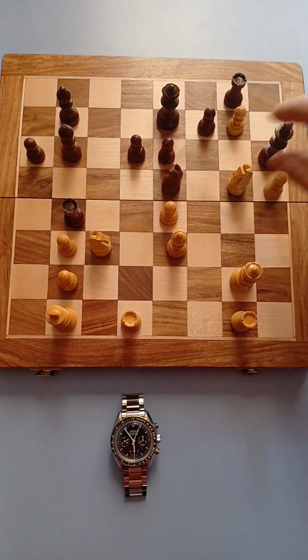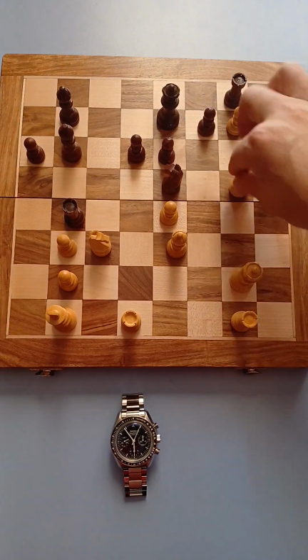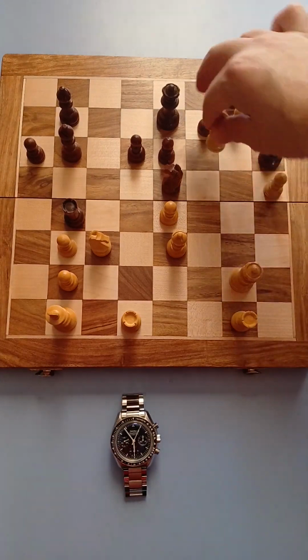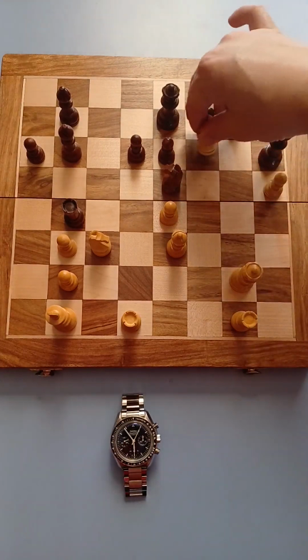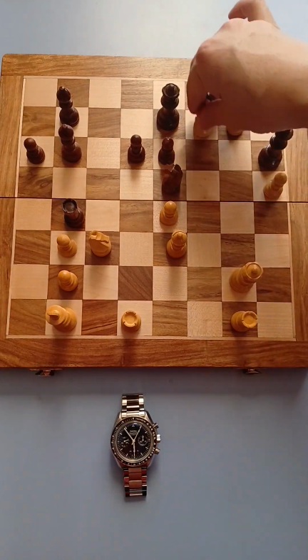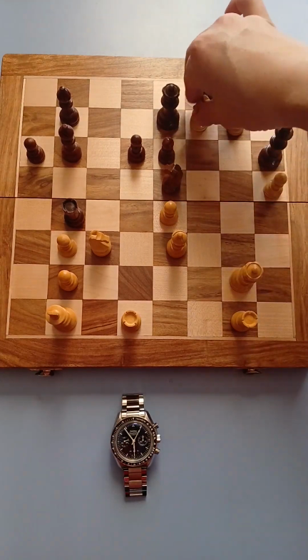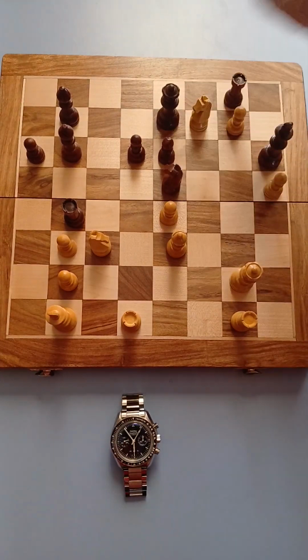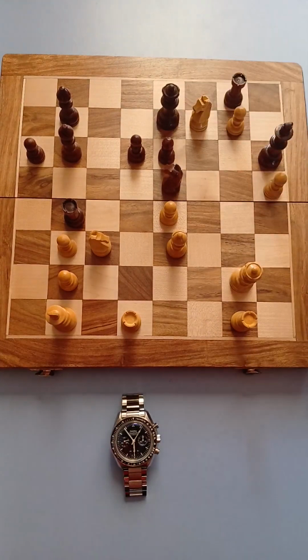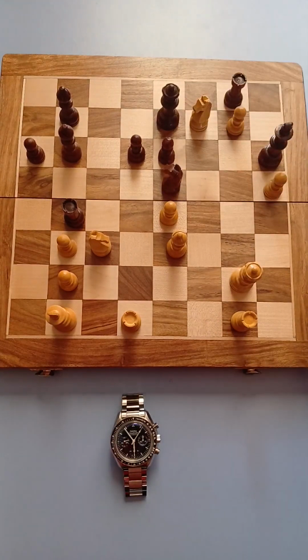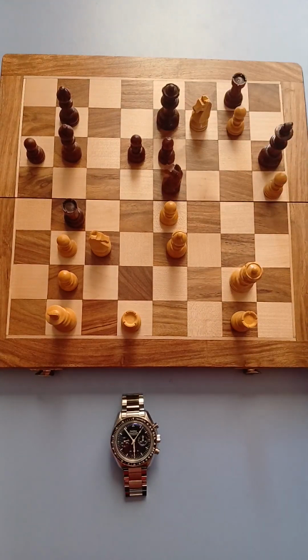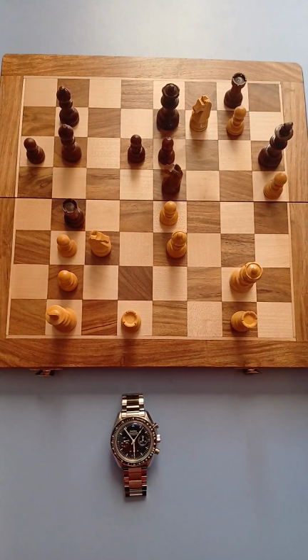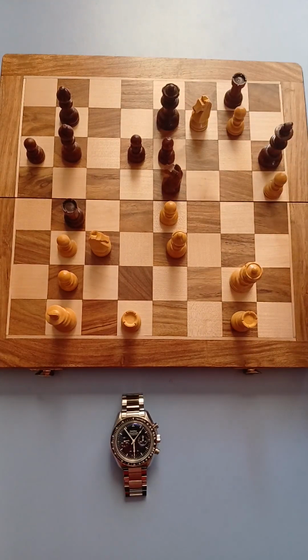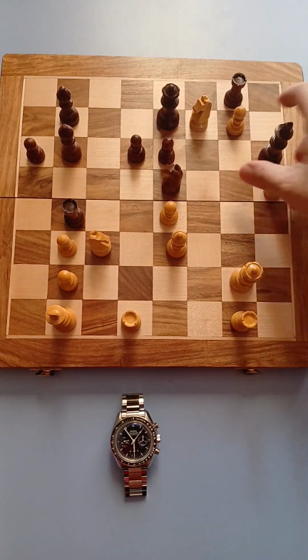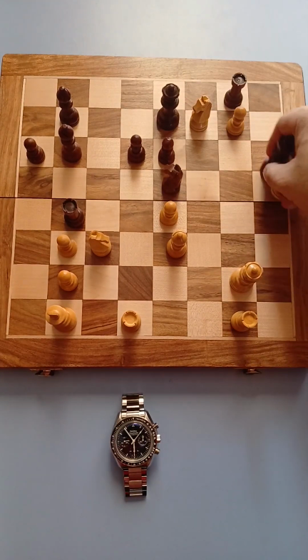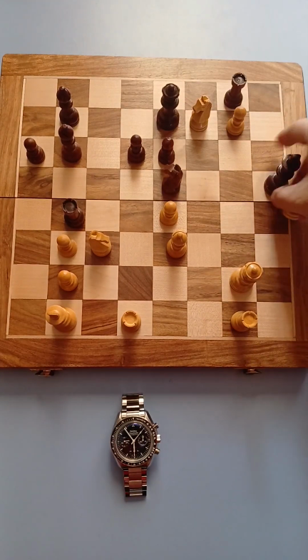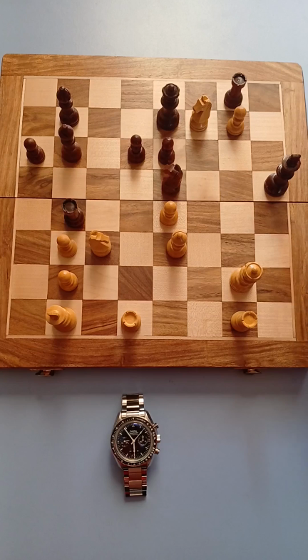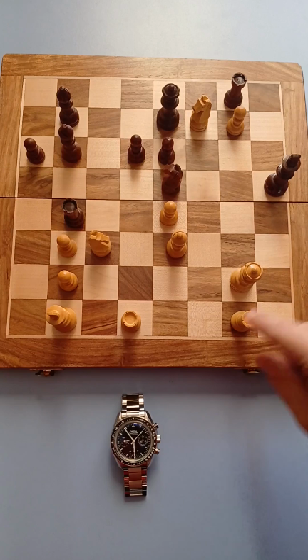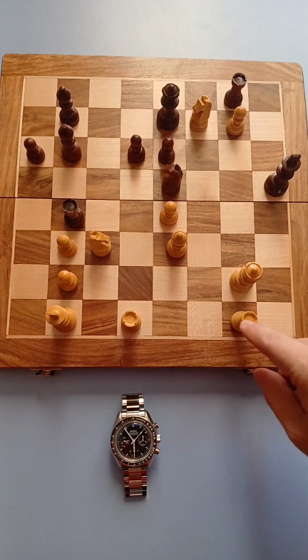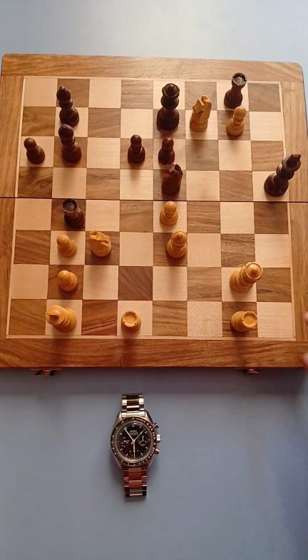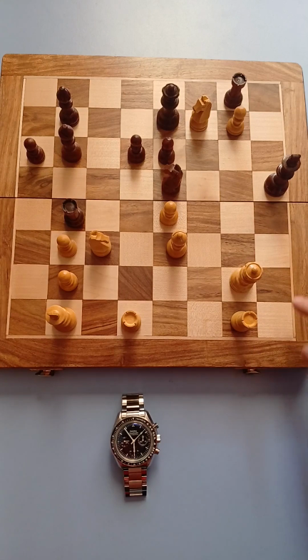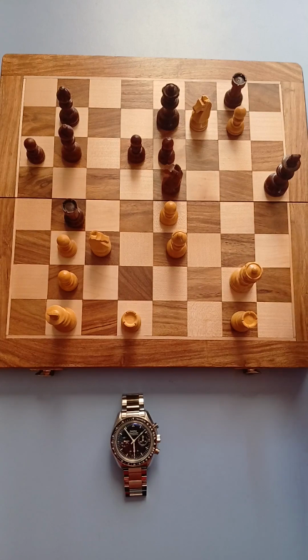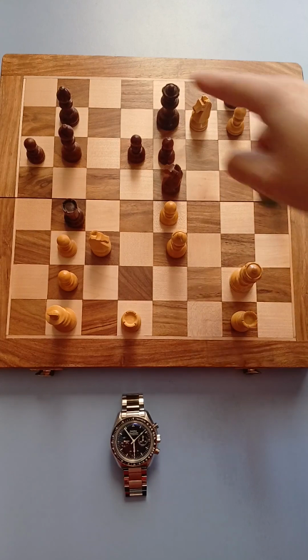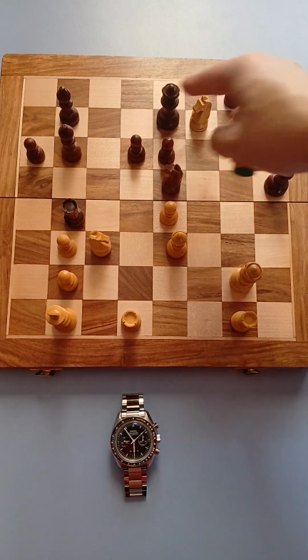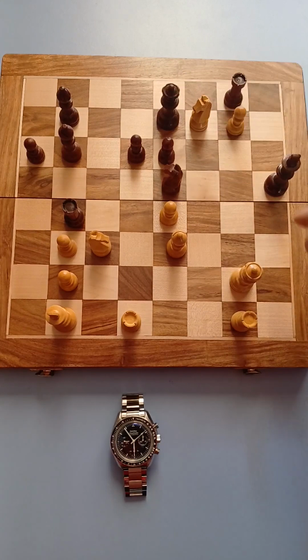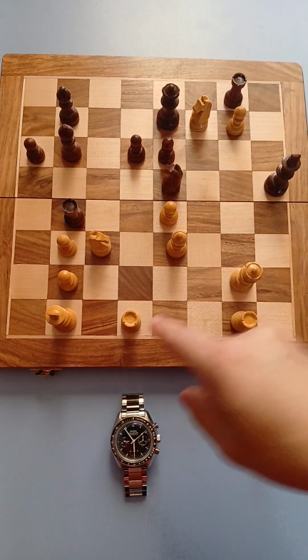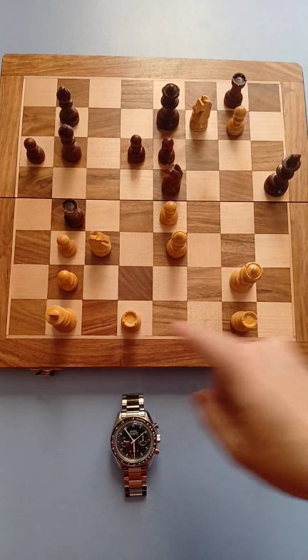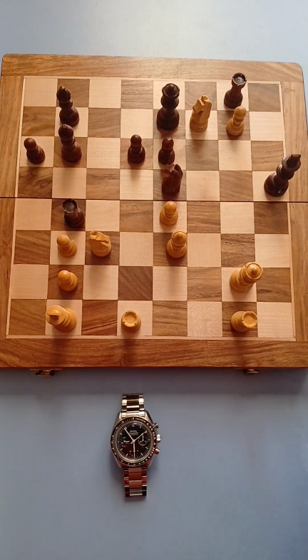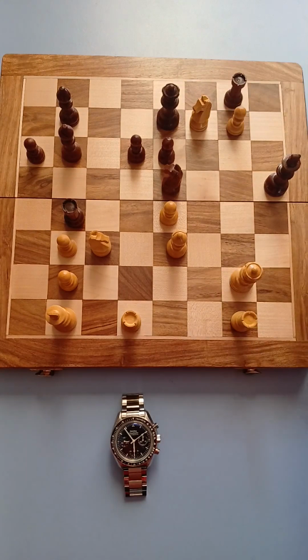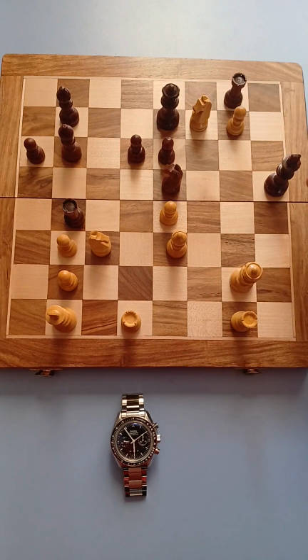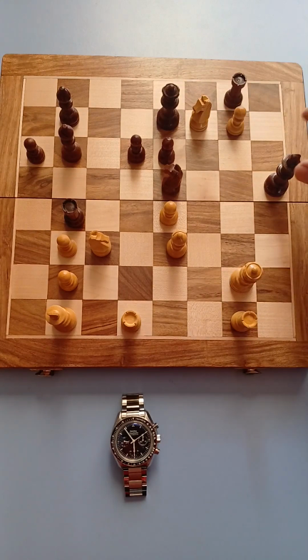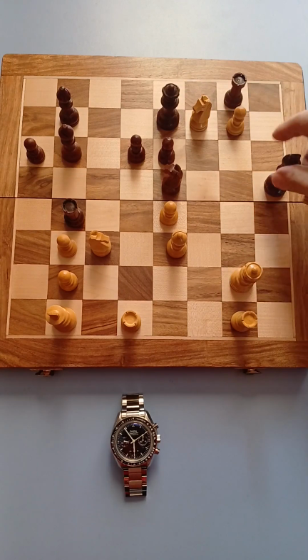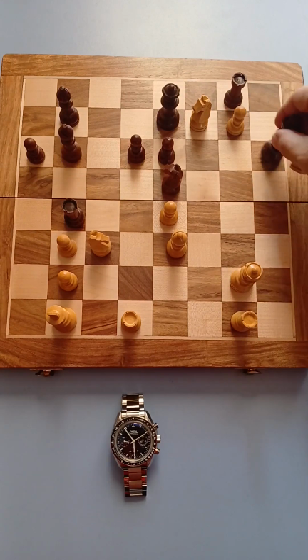Double check. If takes, check. Covers, takes and check. Takes, checkmate.